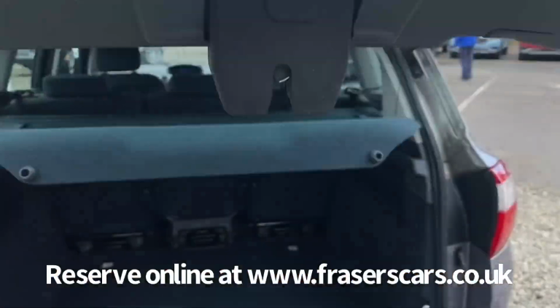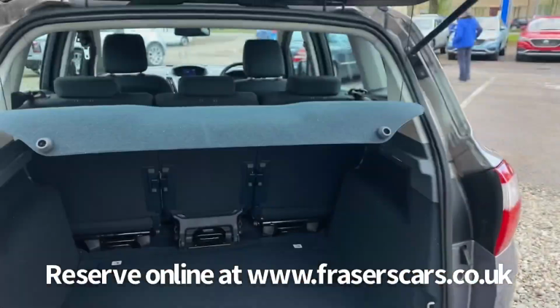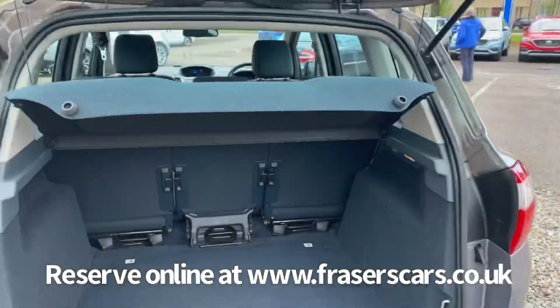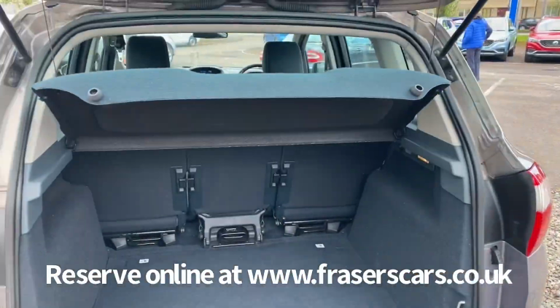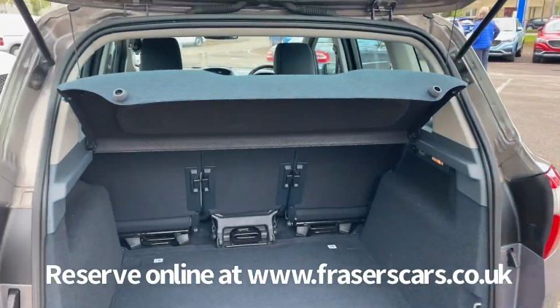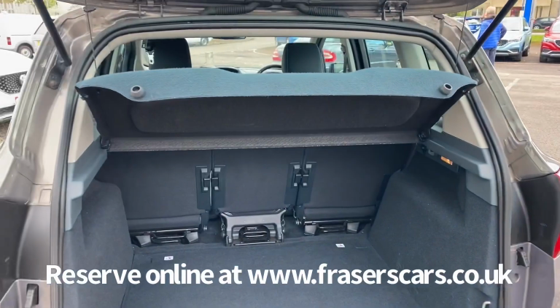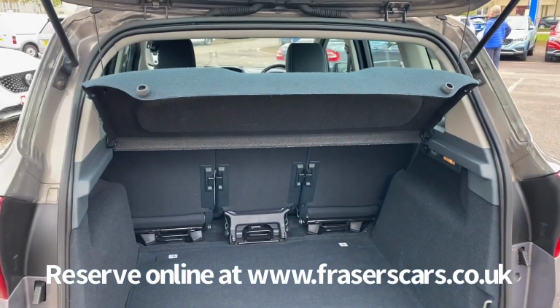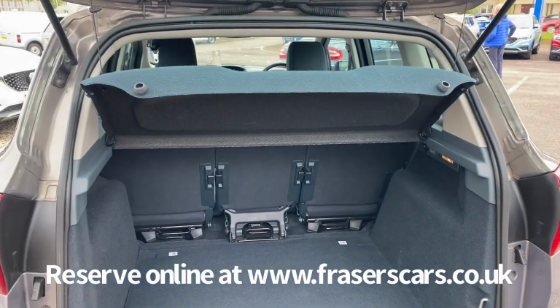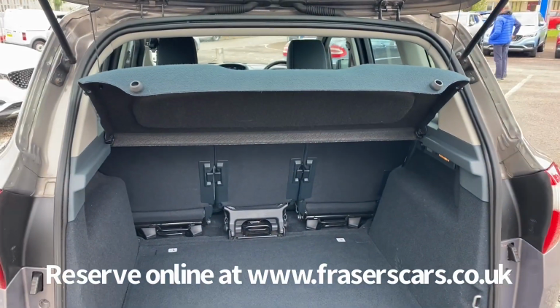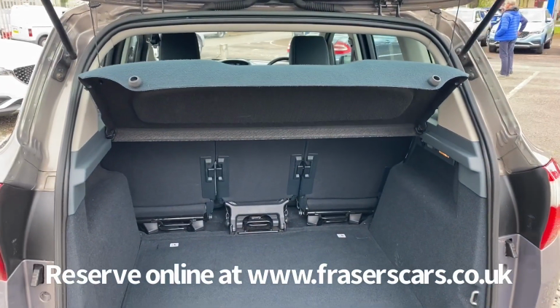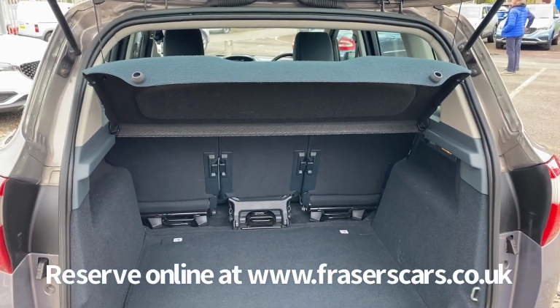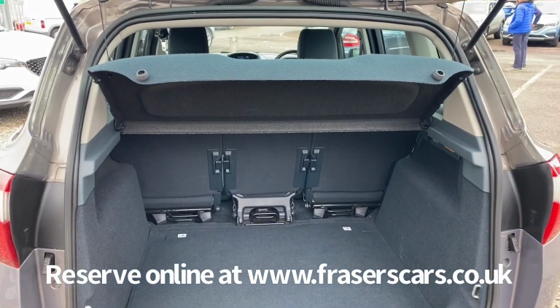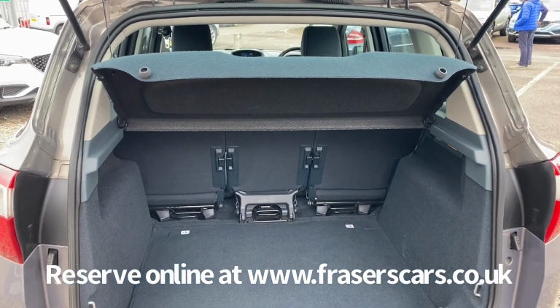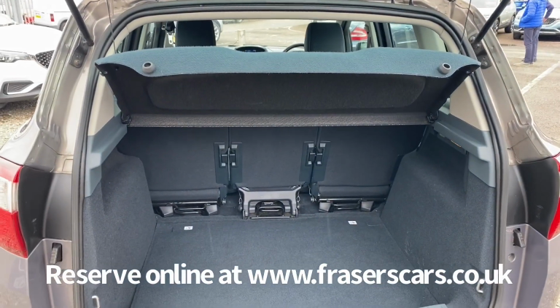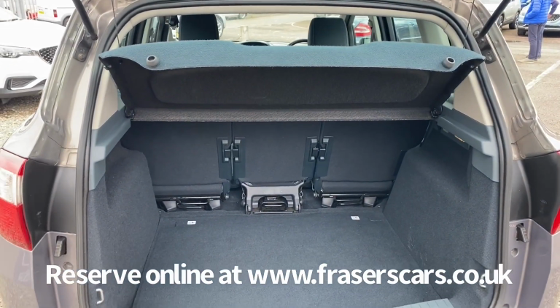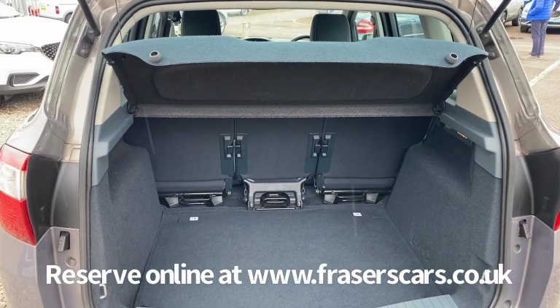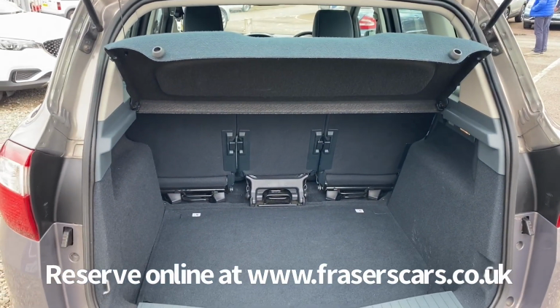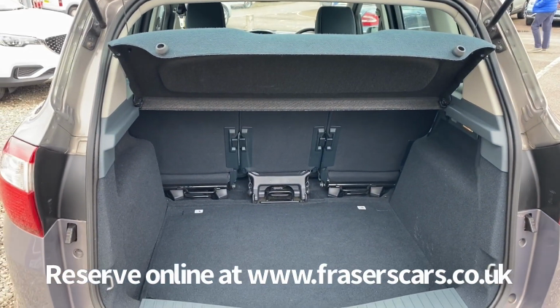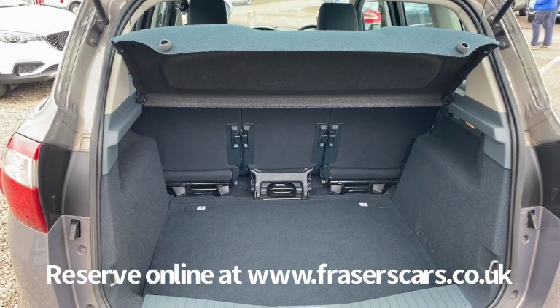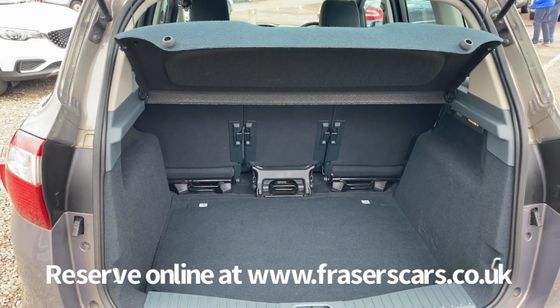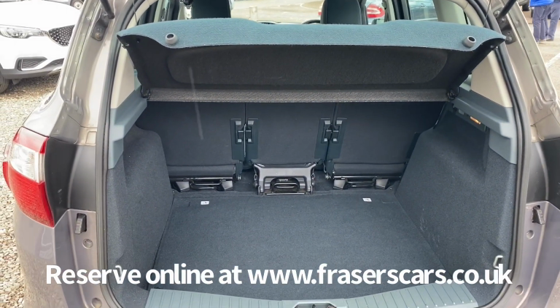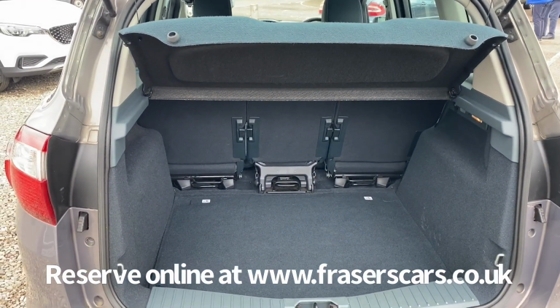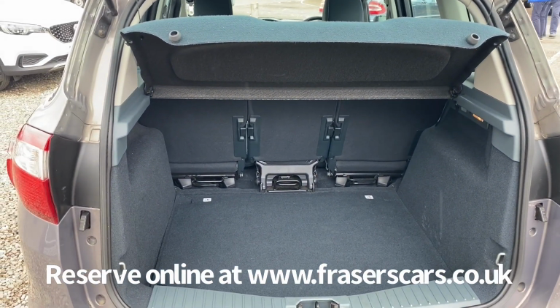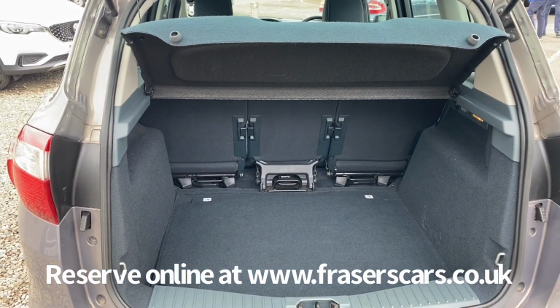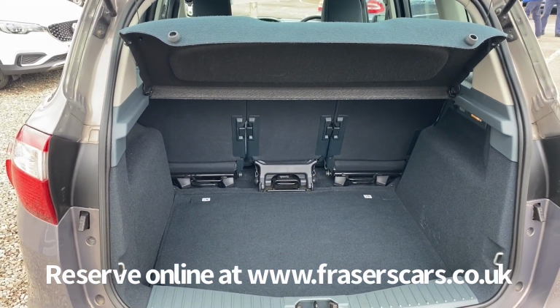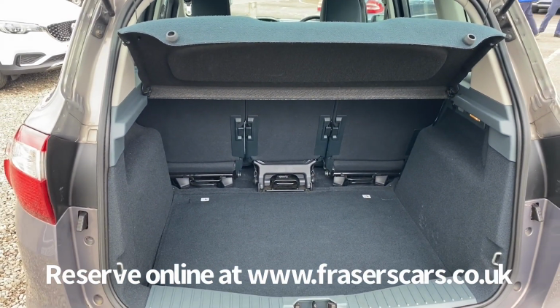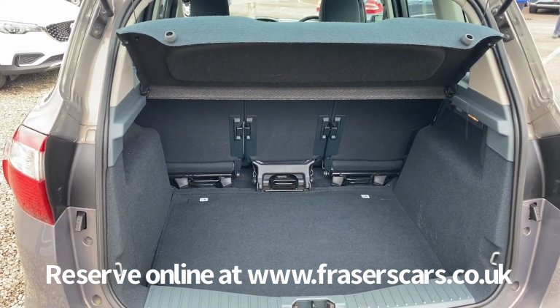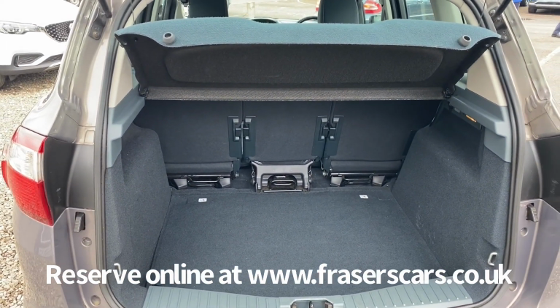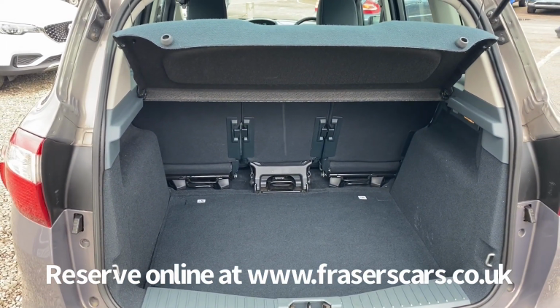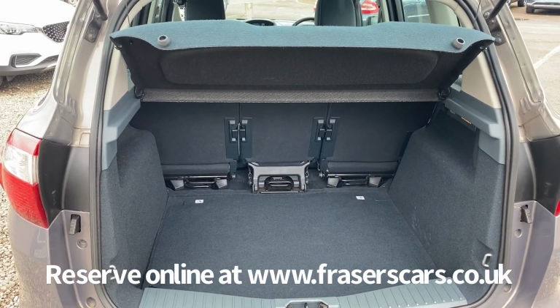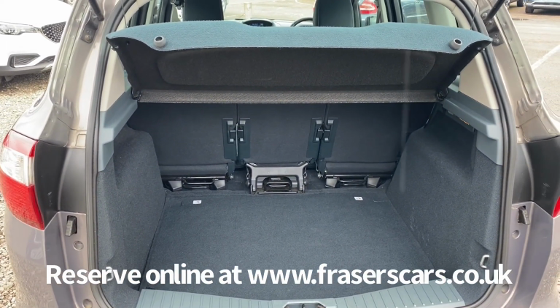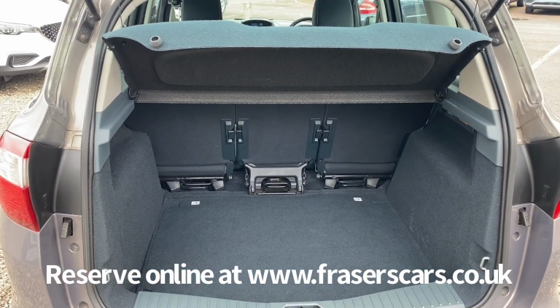And the boot — the three seats individually tip and fold over, and a parcel shelf is also present.